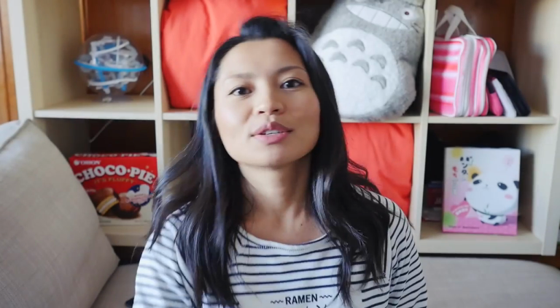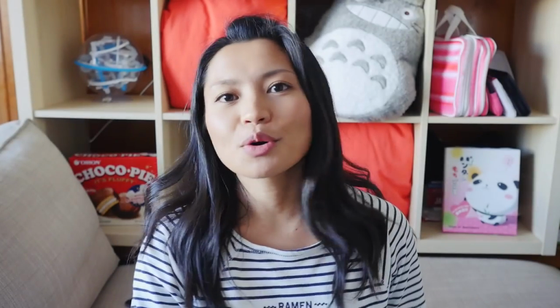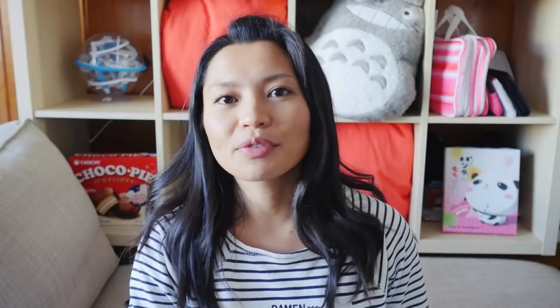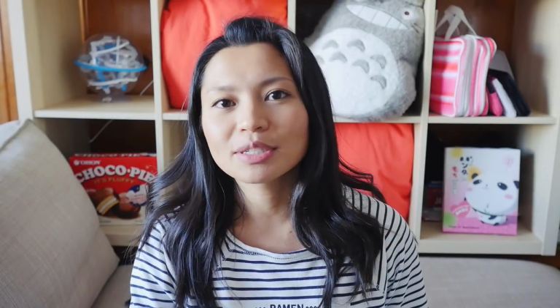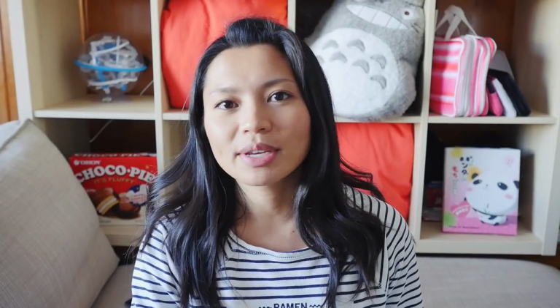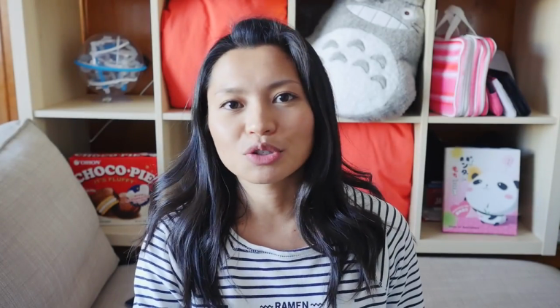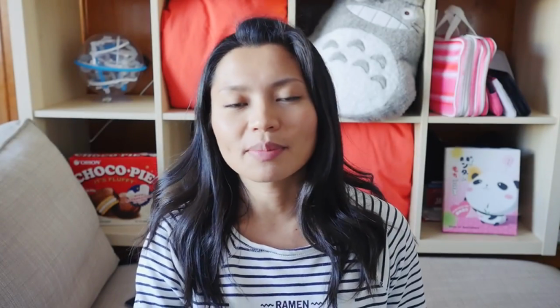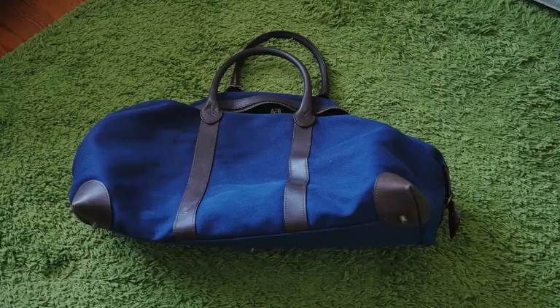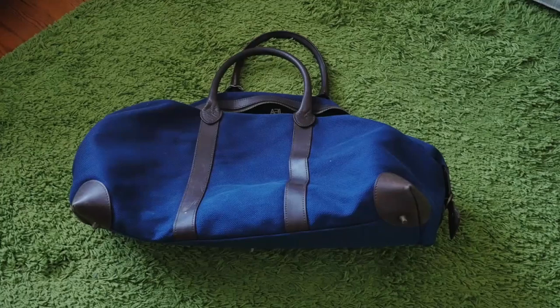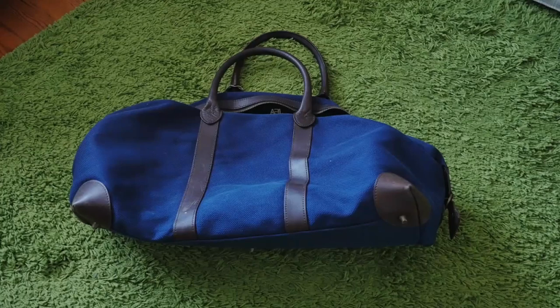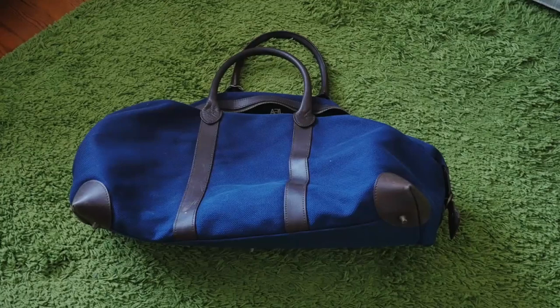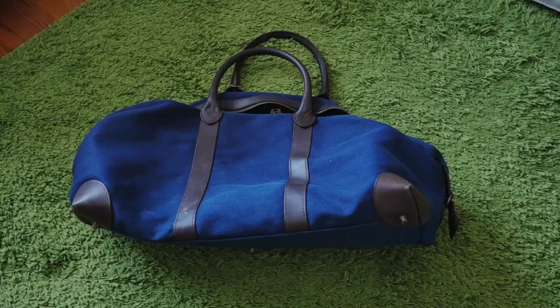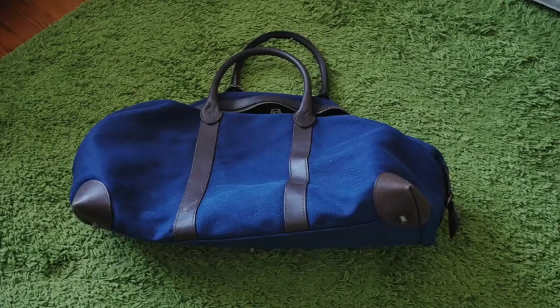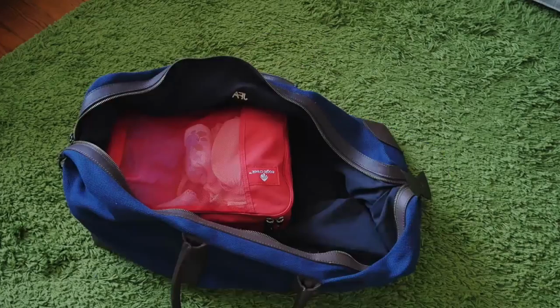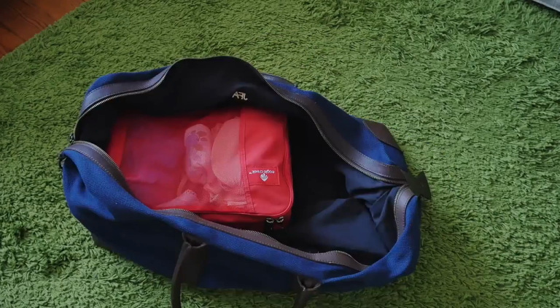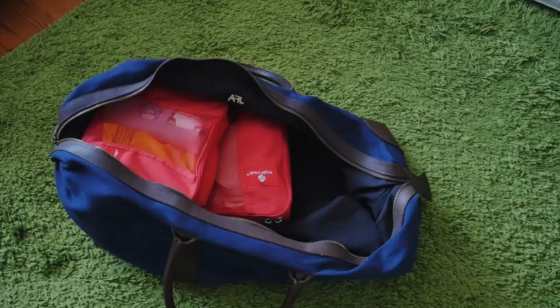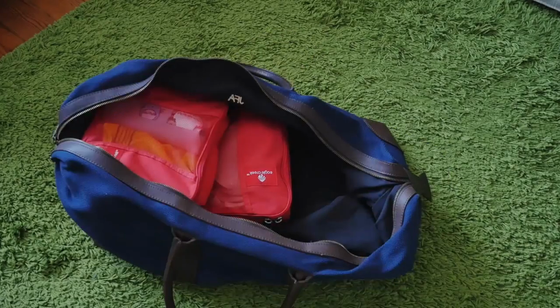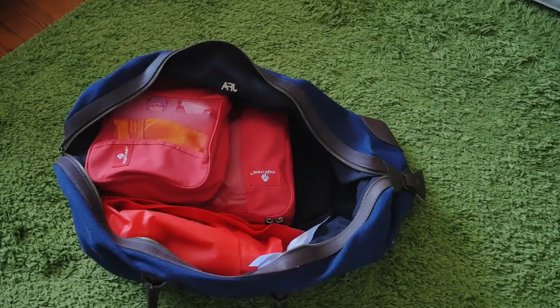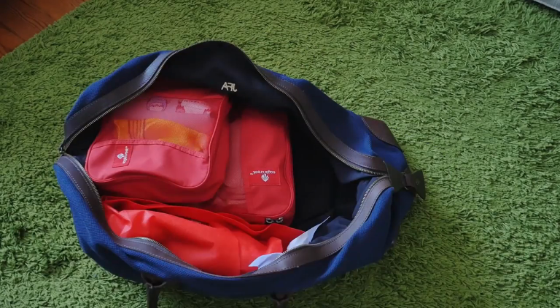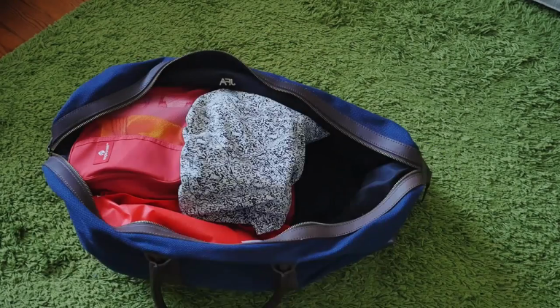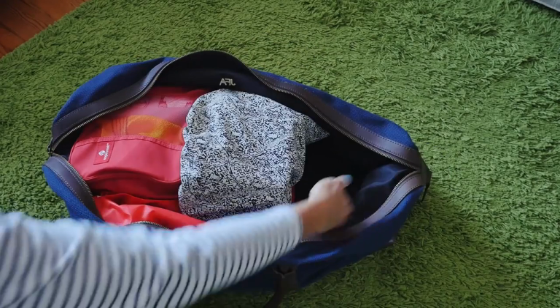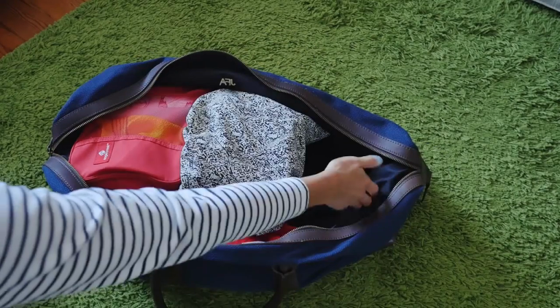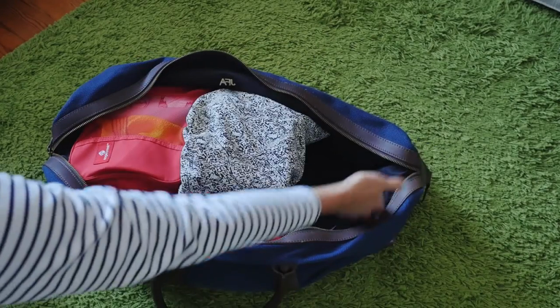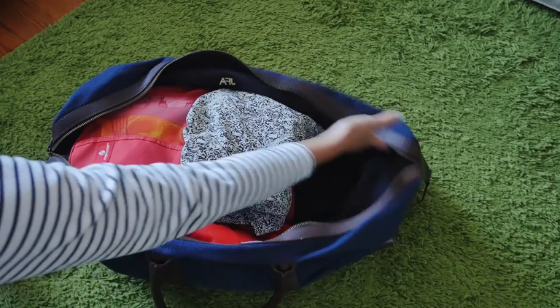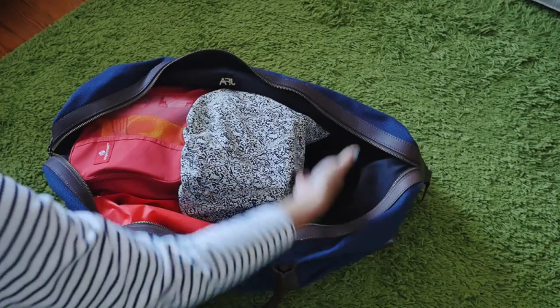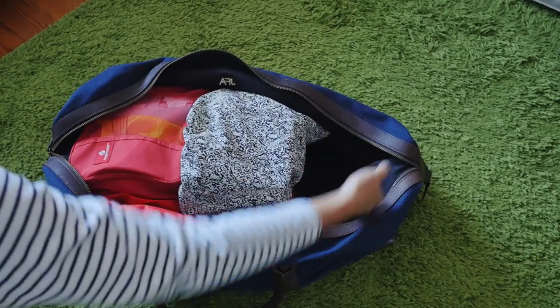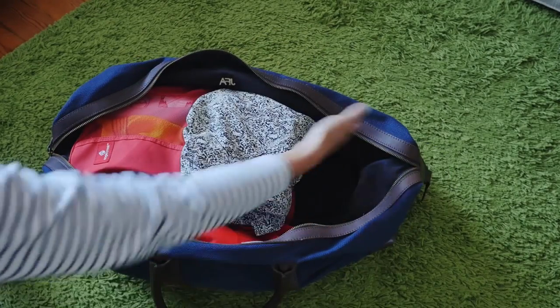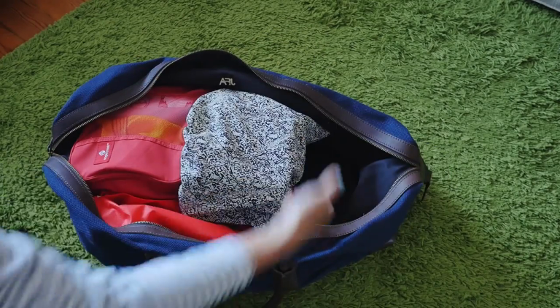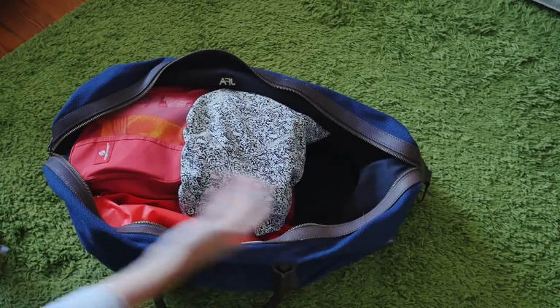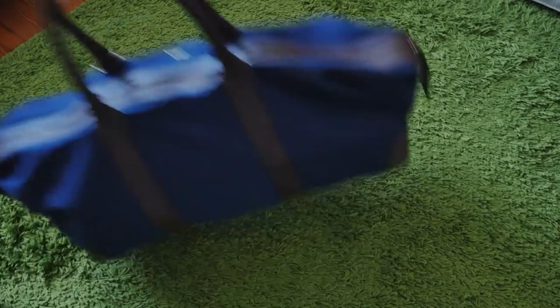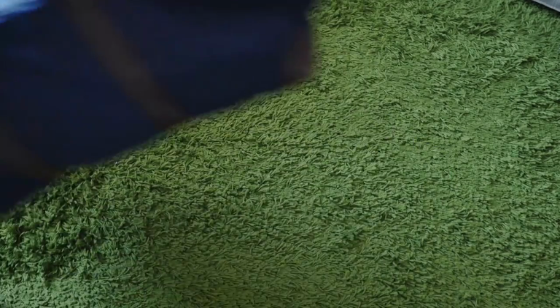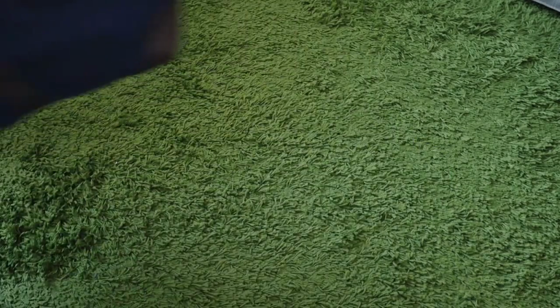So for this weekend trip, I like to use a duffel and it's perfect for a short trip because it fits everything that I need and more.